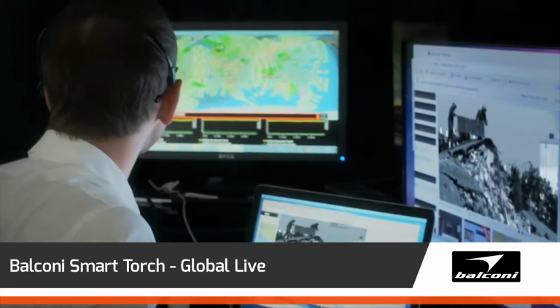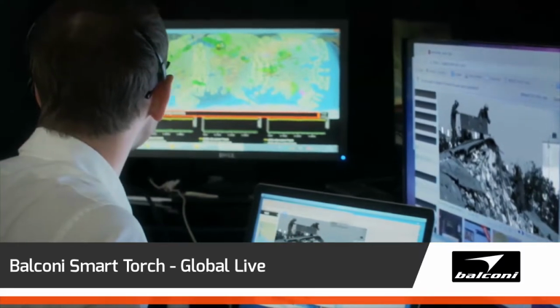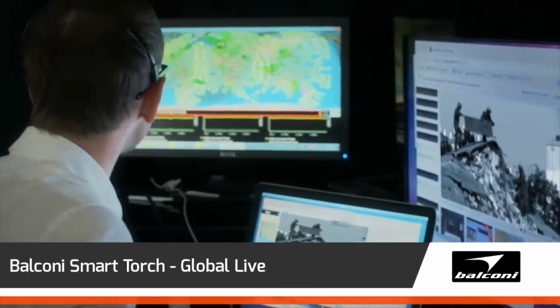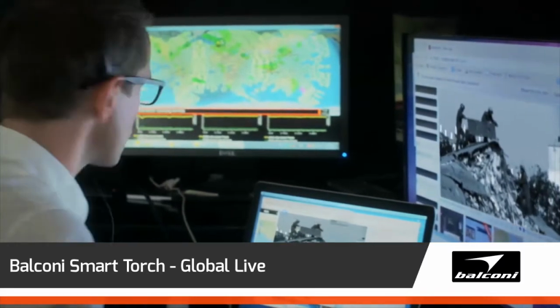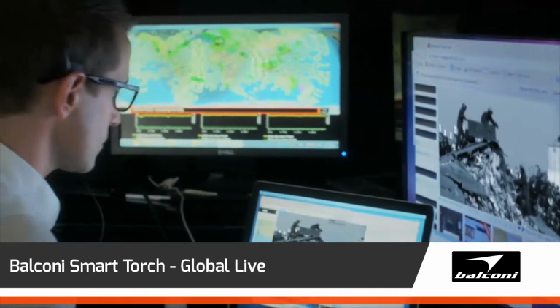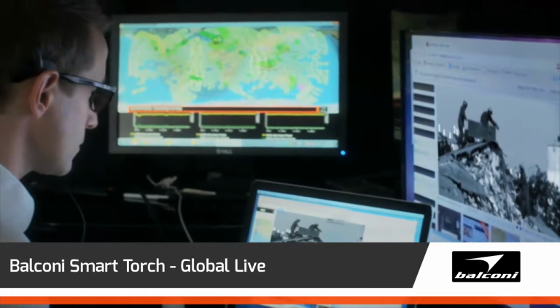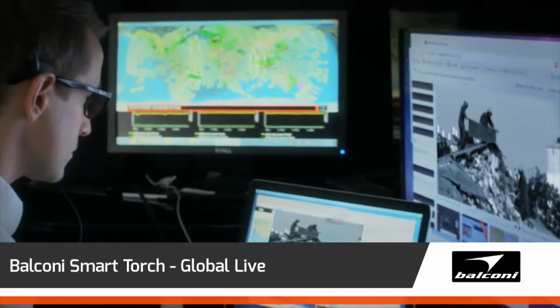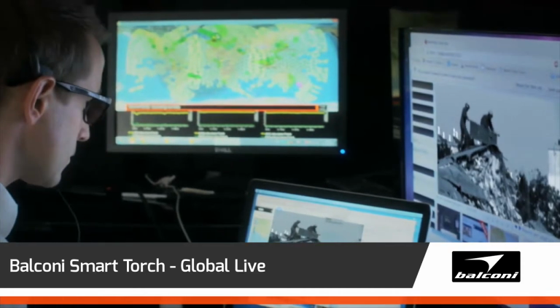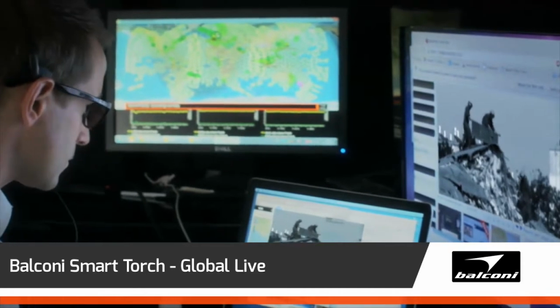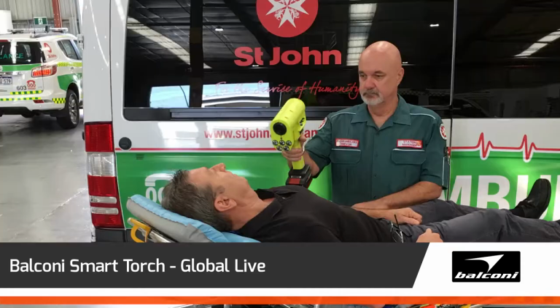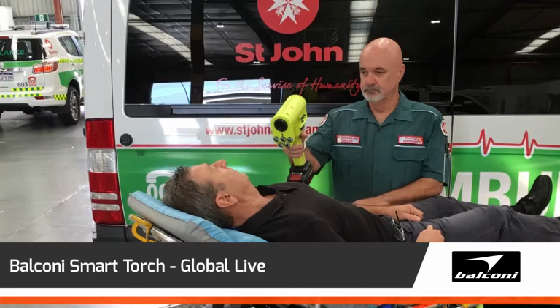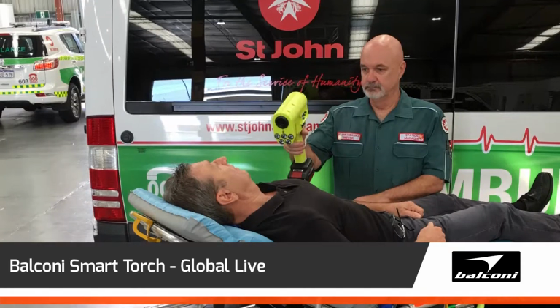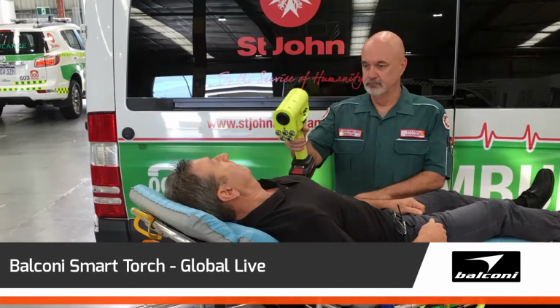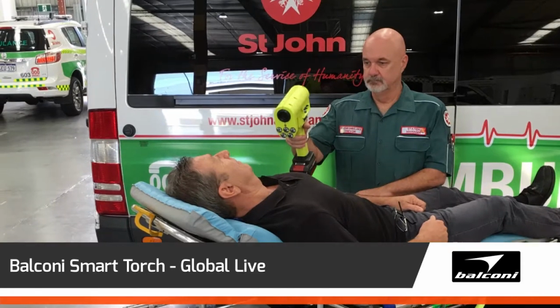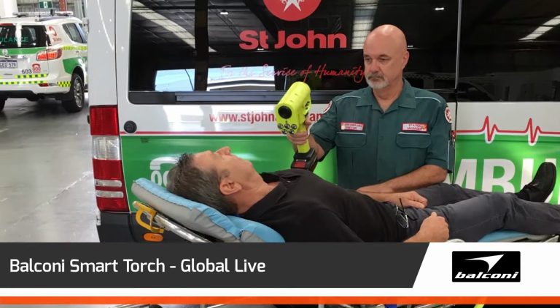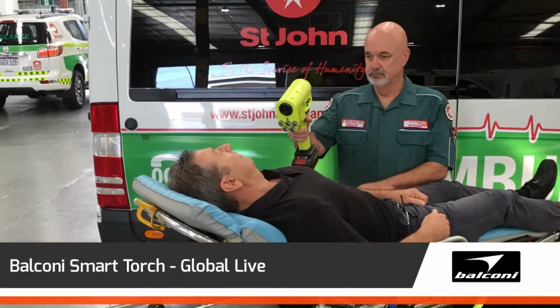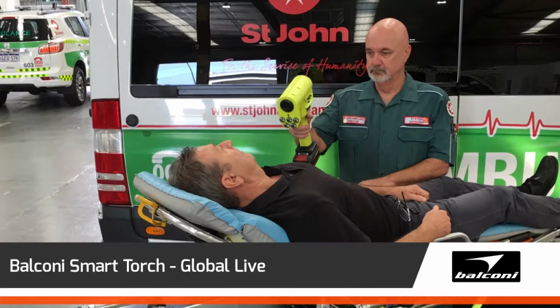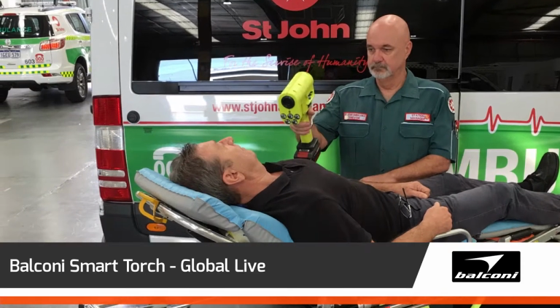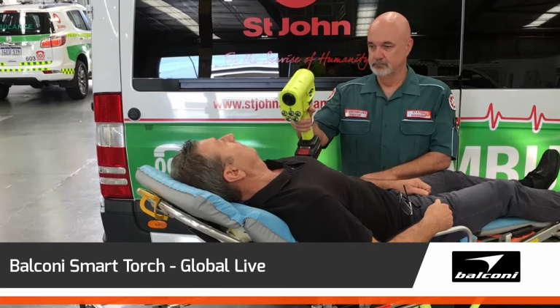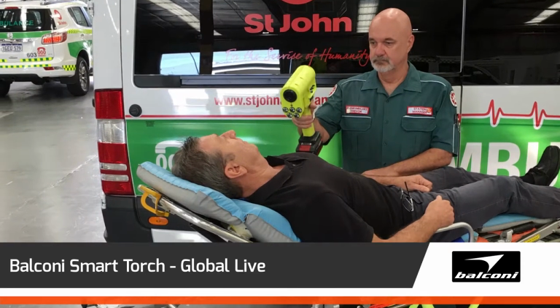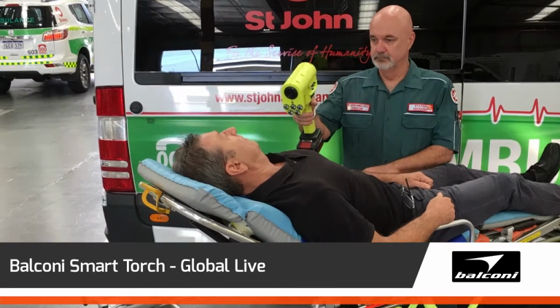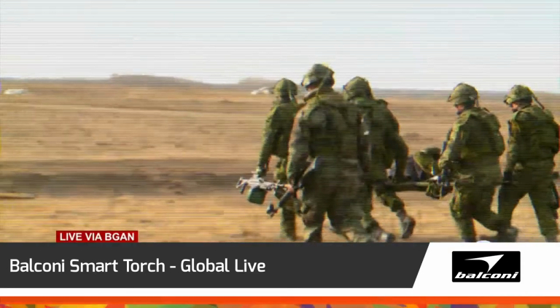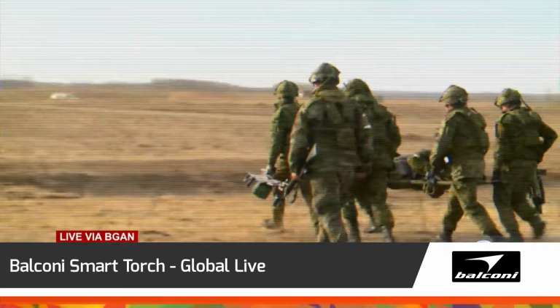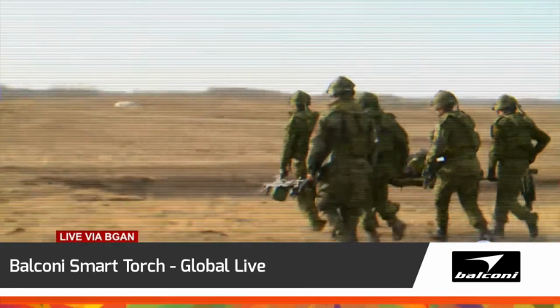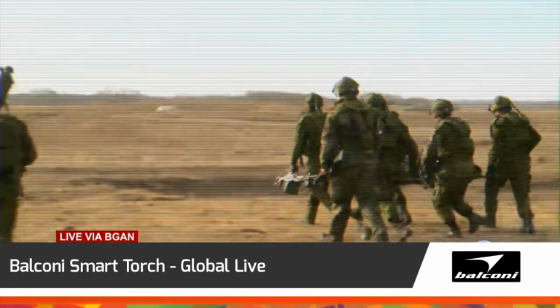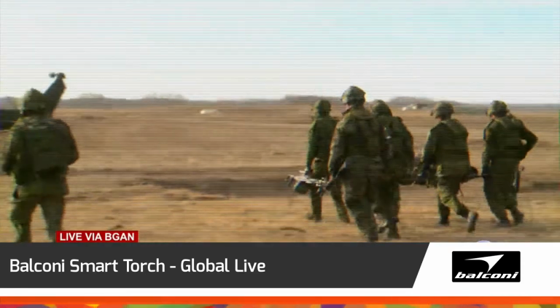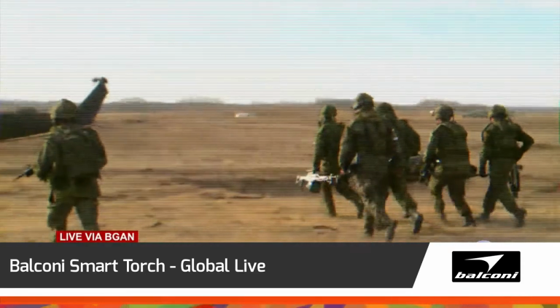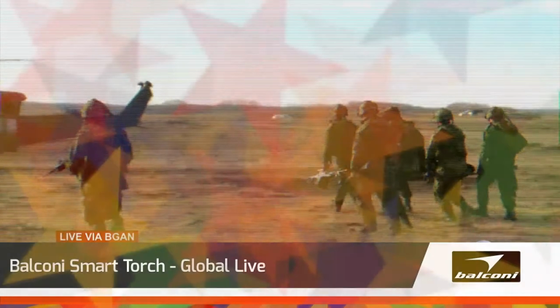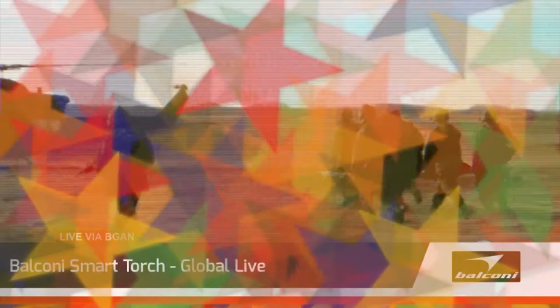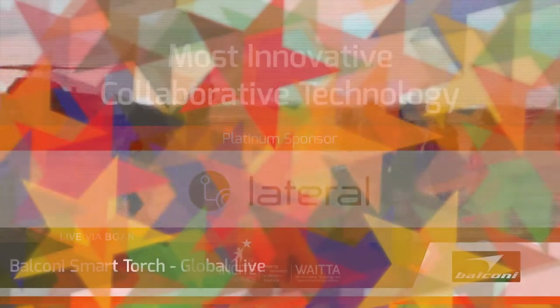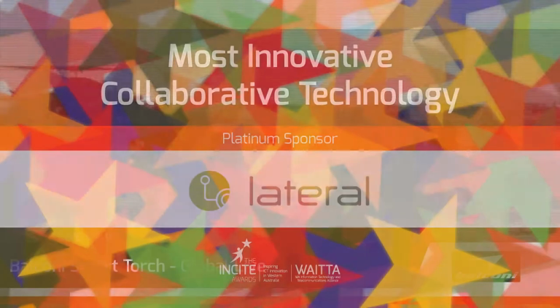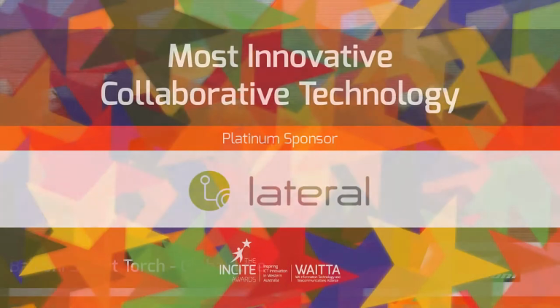Smart Torch has enormous global potential with the Order of St John's, the Red Cross and the United Nations.